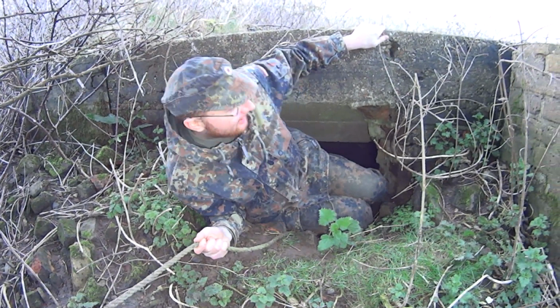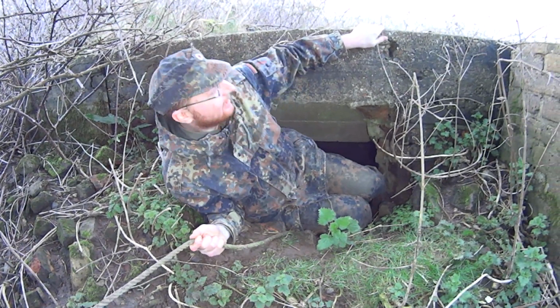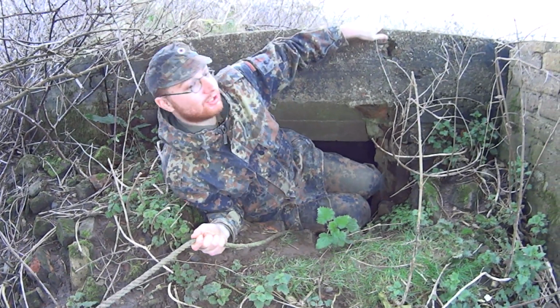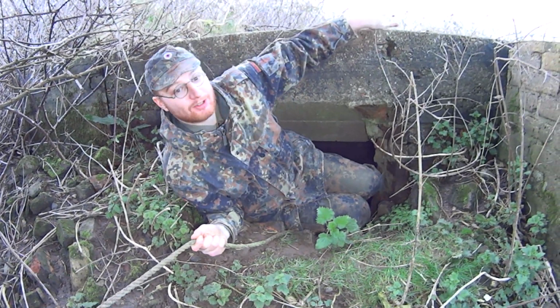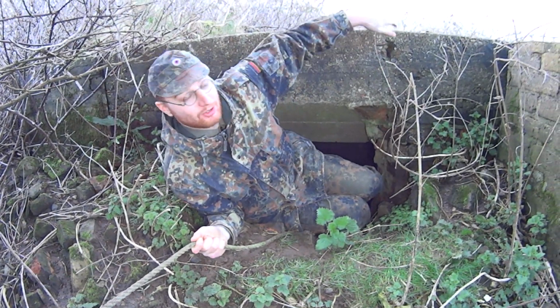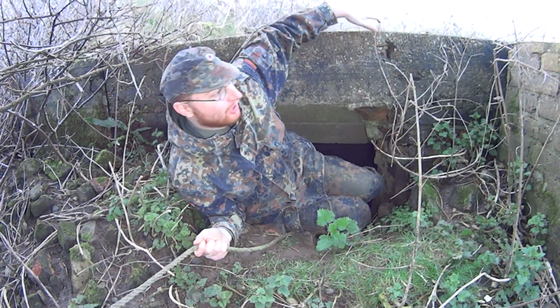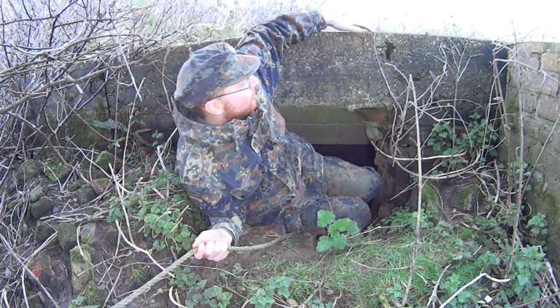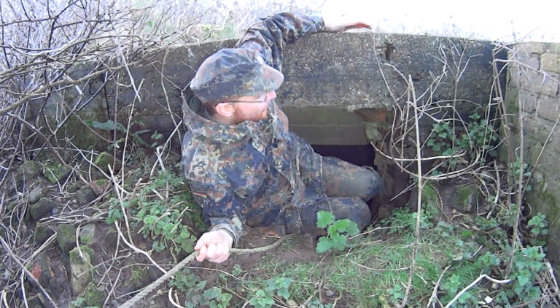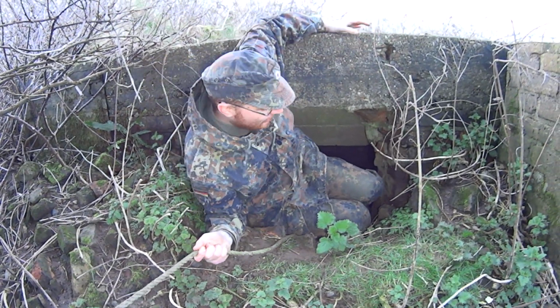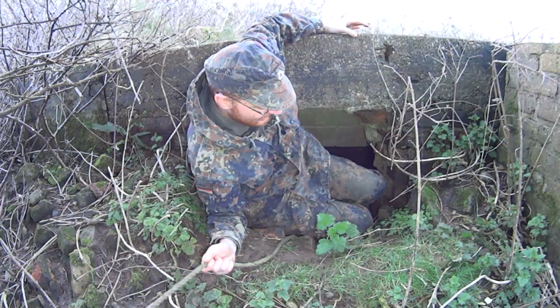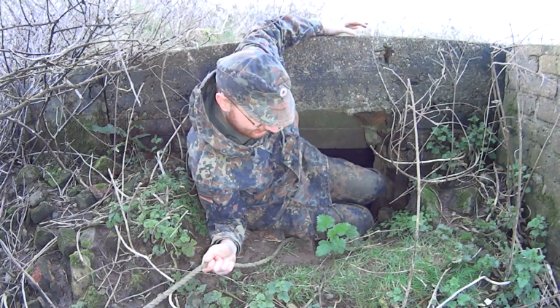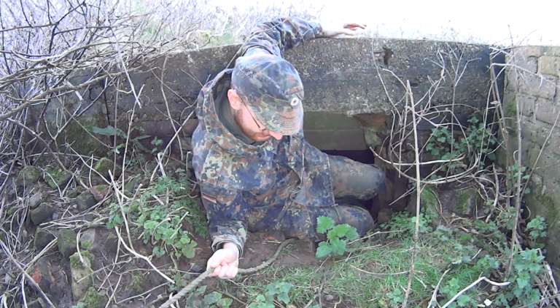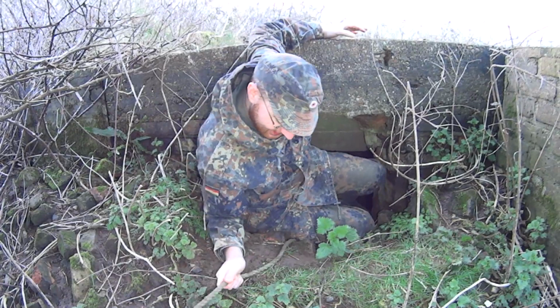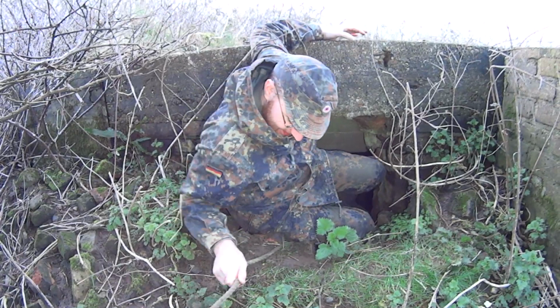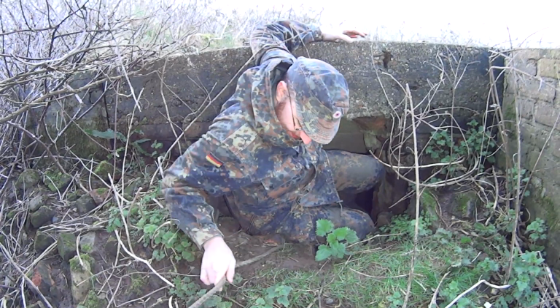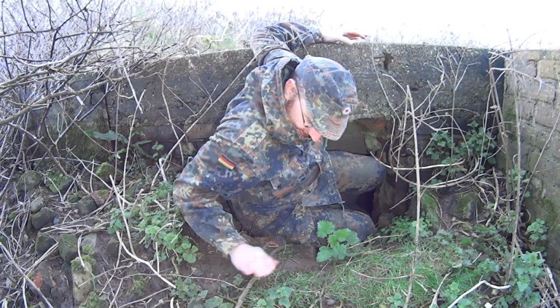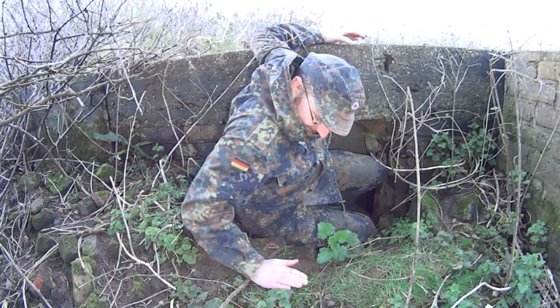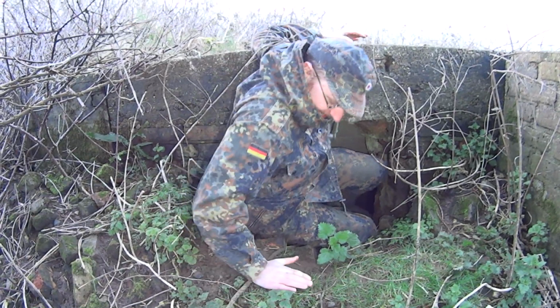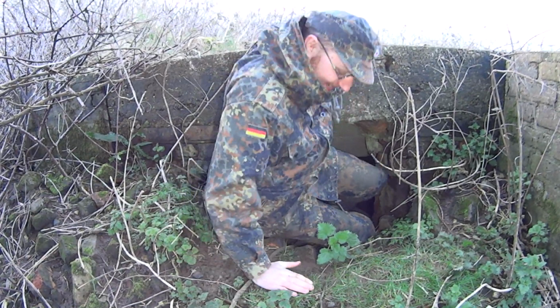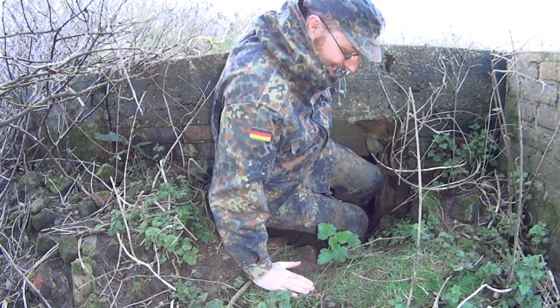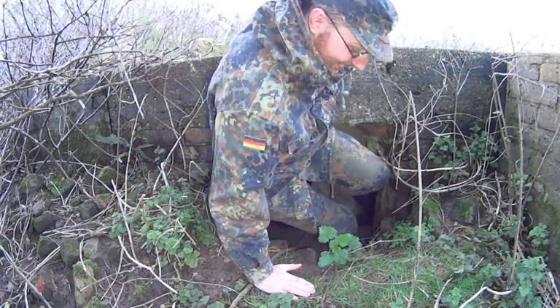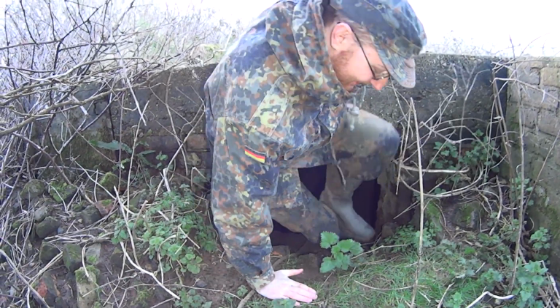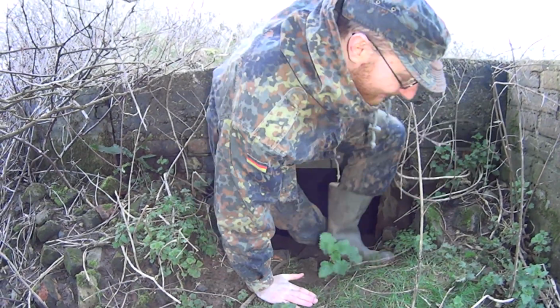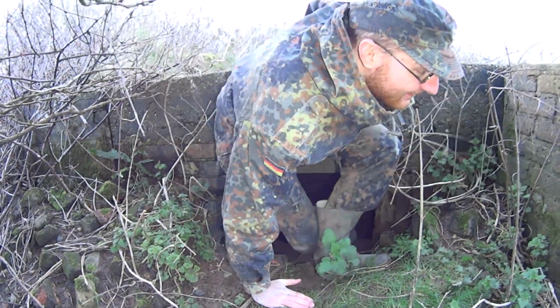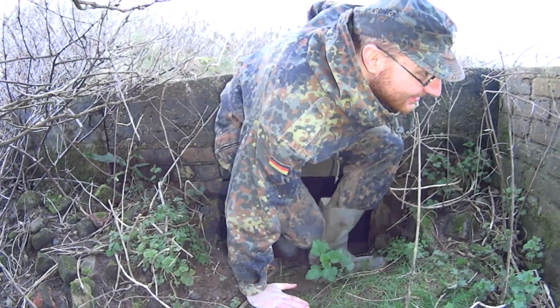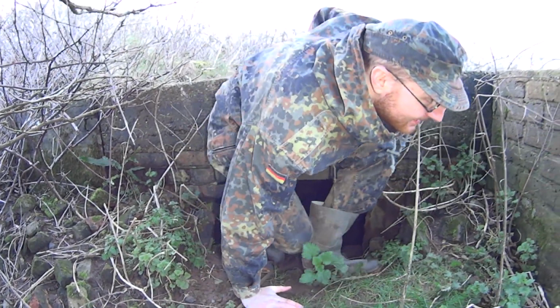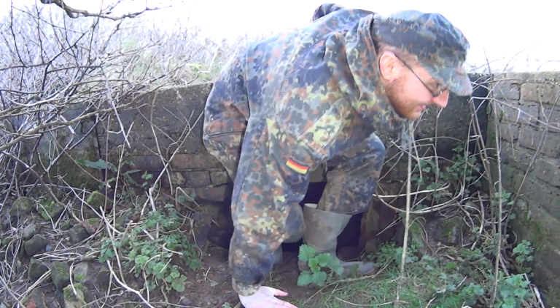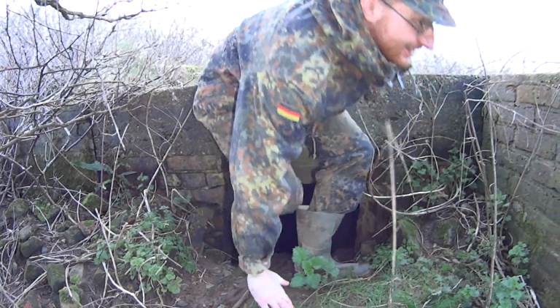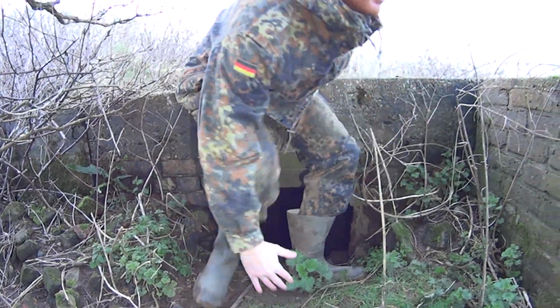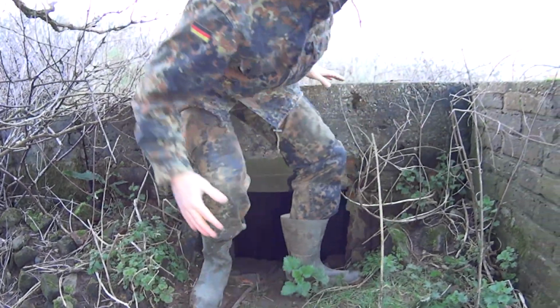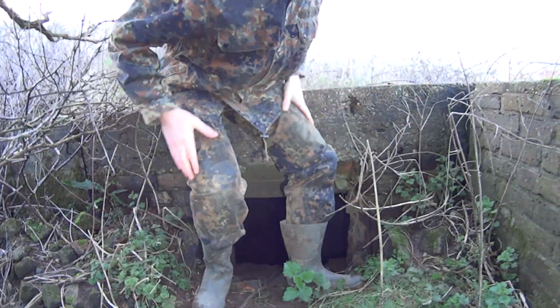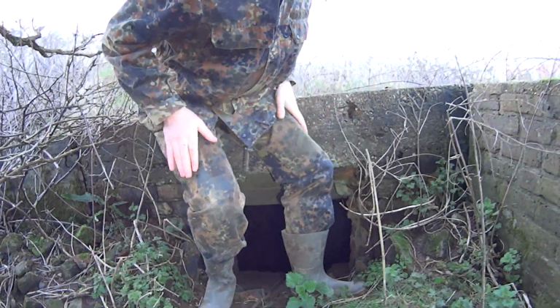These trousers have got to go in the wash. Alright, cheers mate.